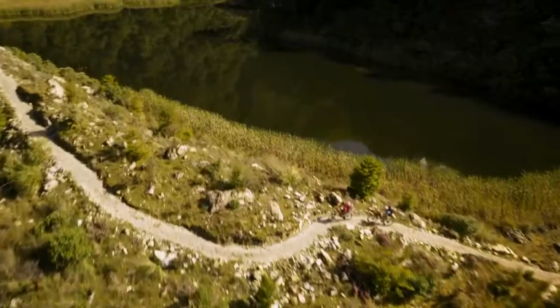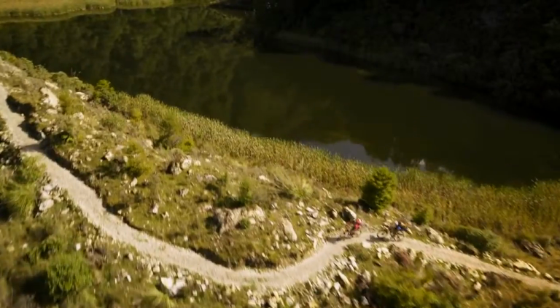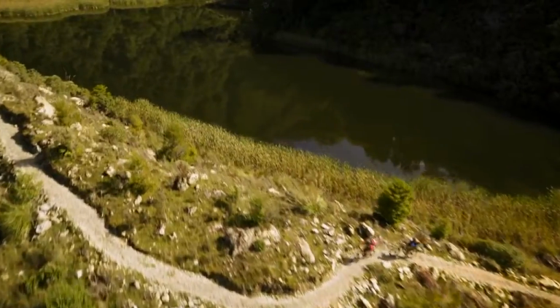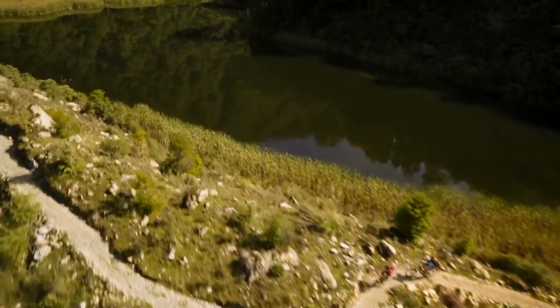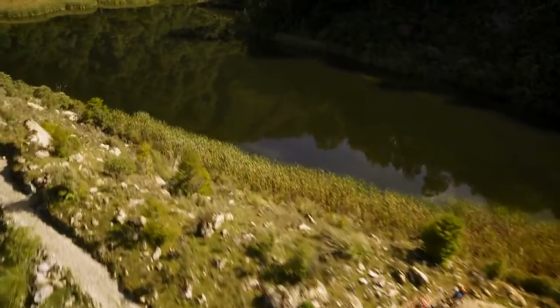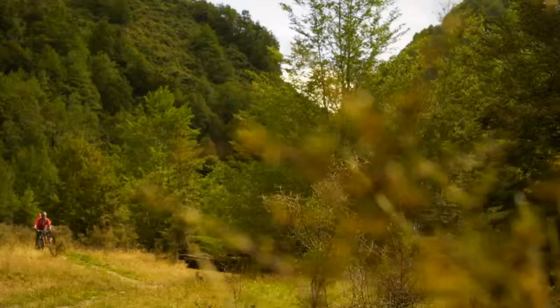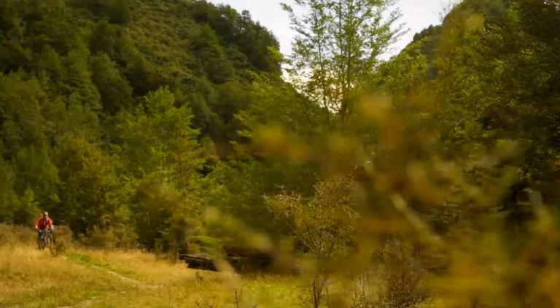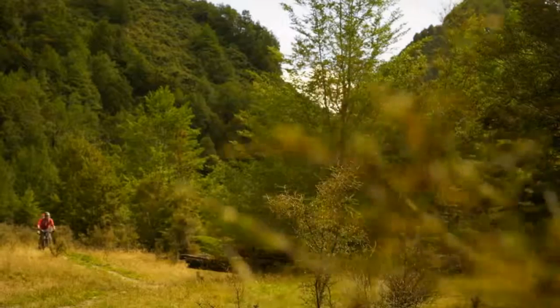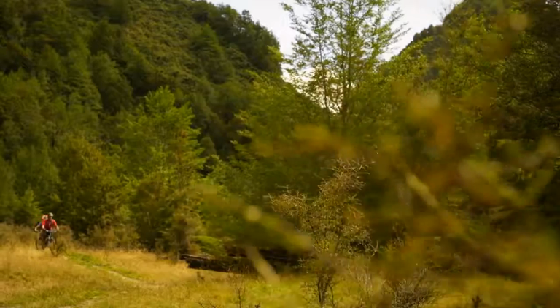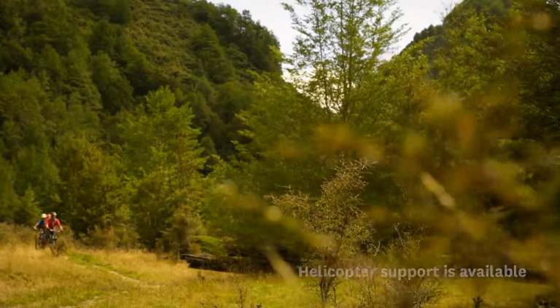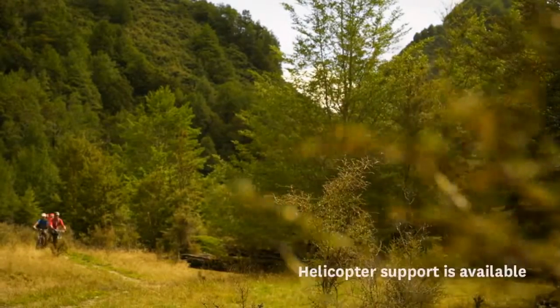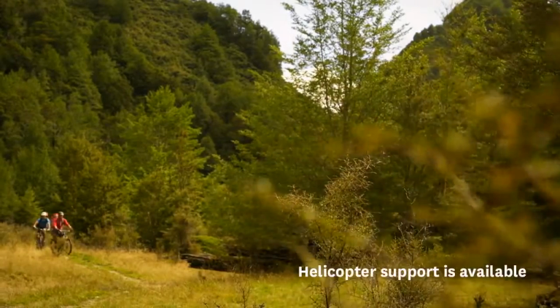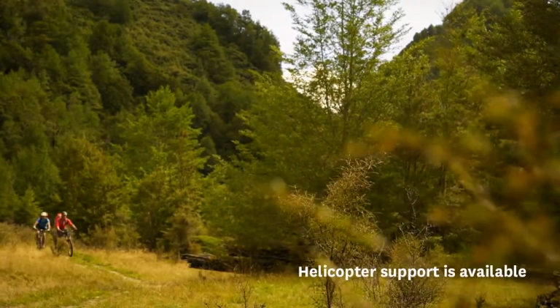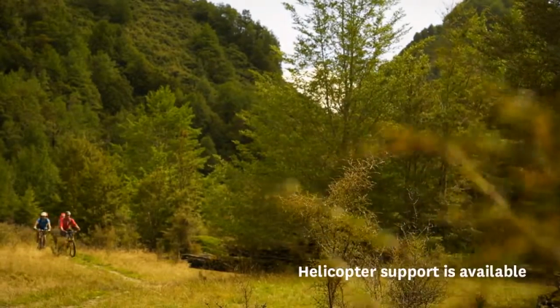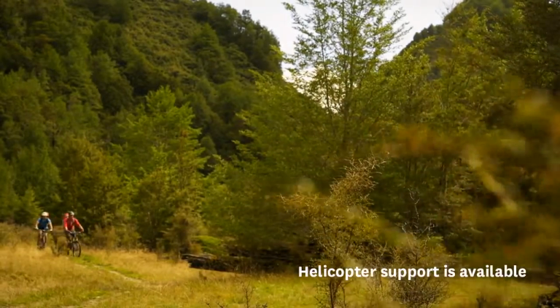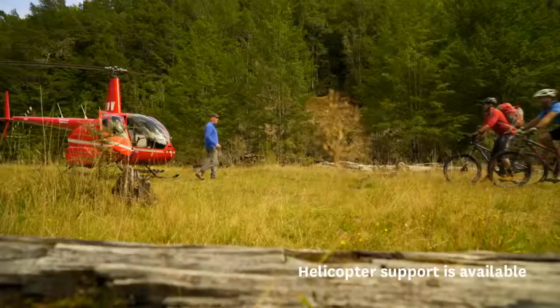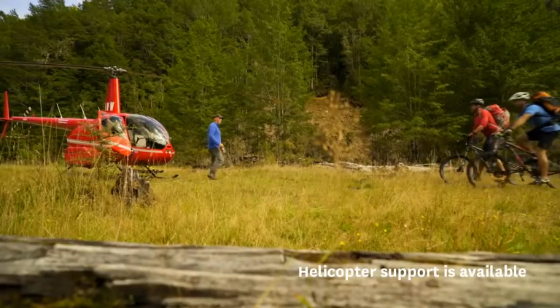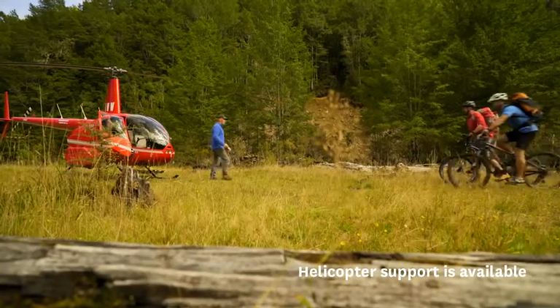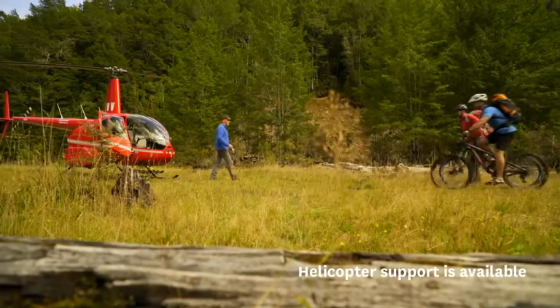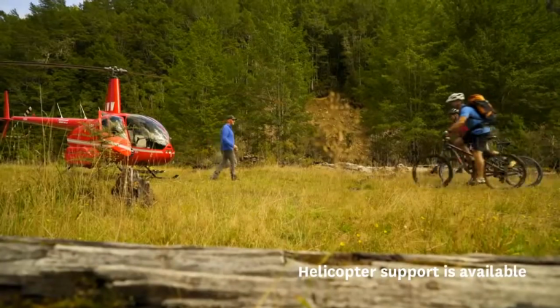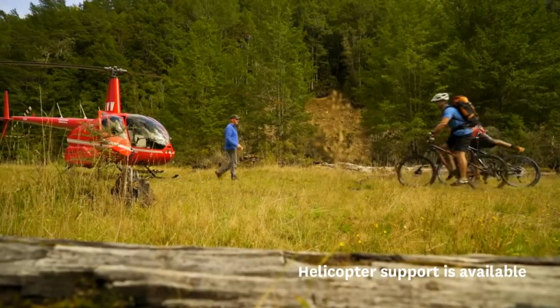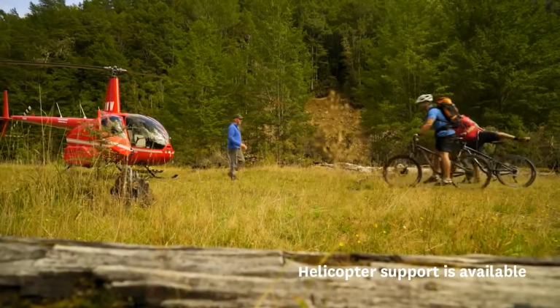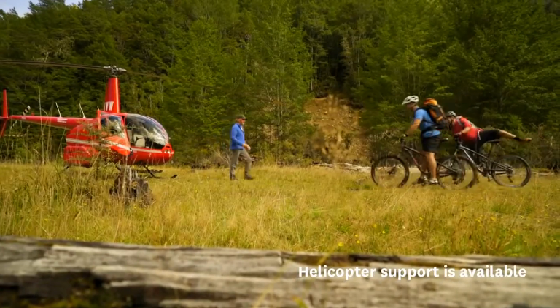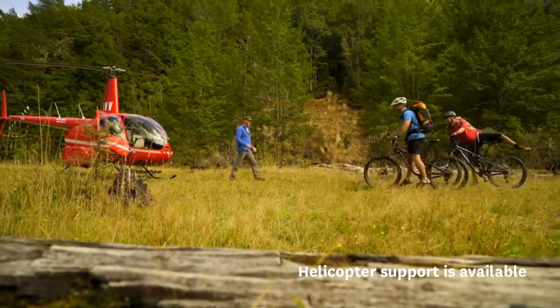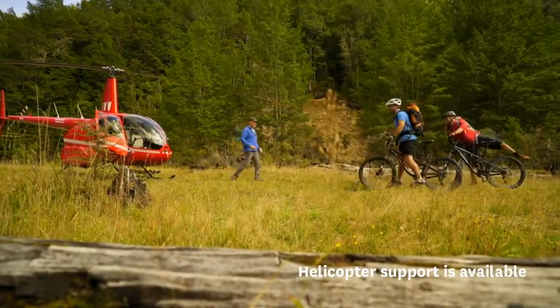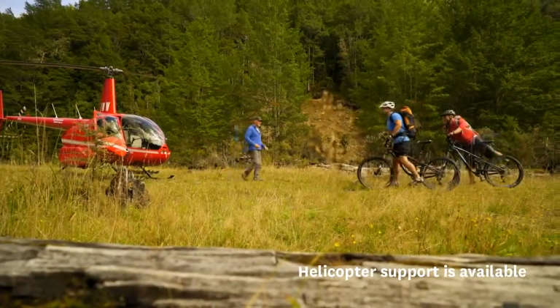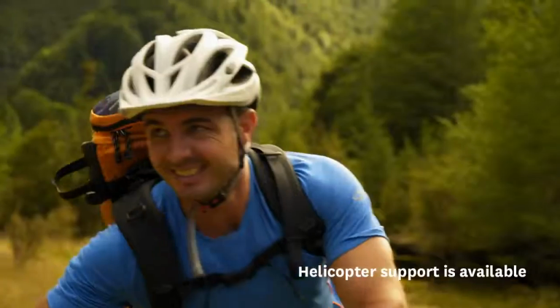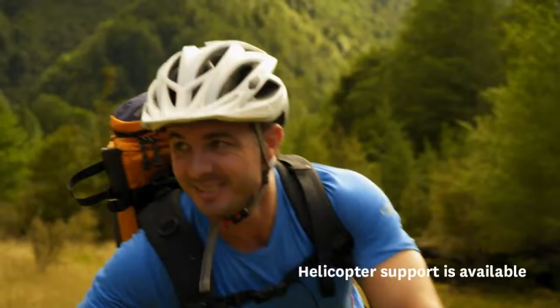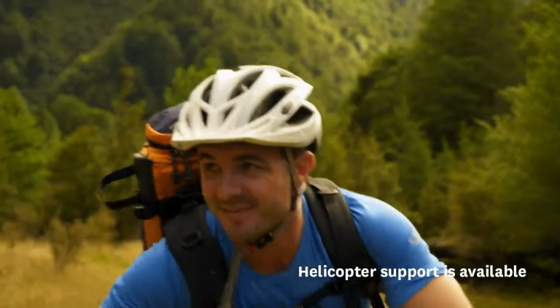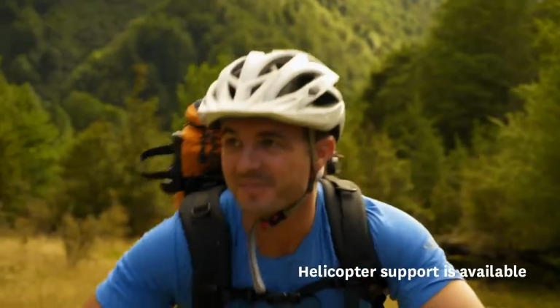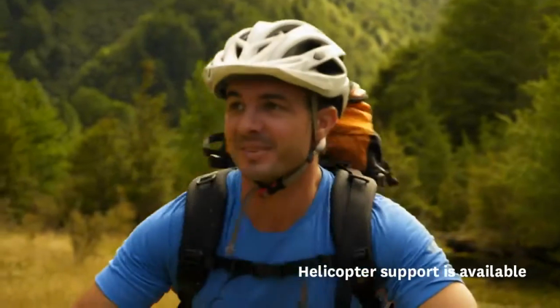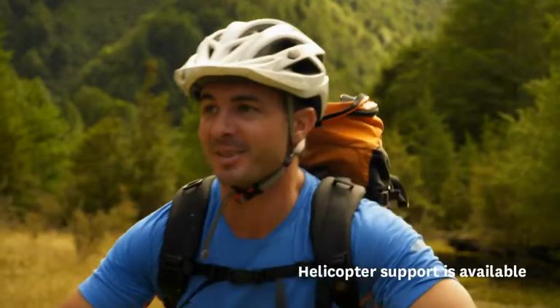To tailor your itinerary, Heli Shuttle services are available to ferry cyclists to other points of the trail.